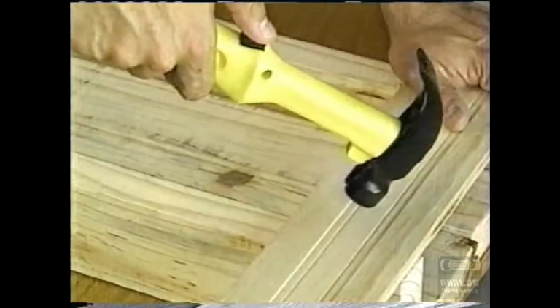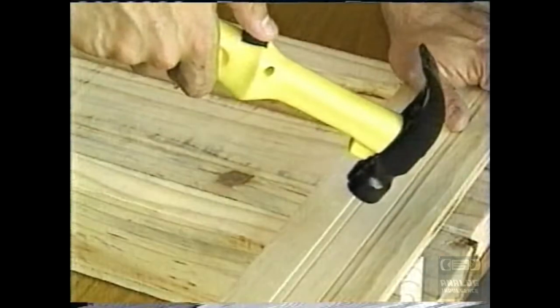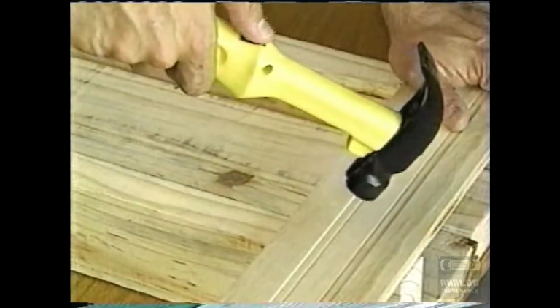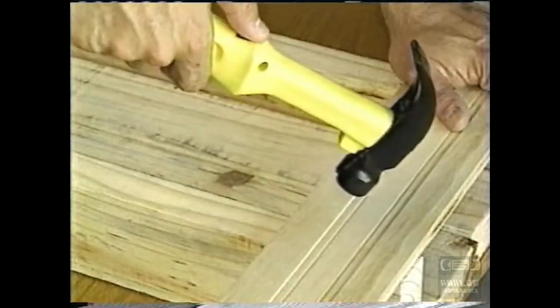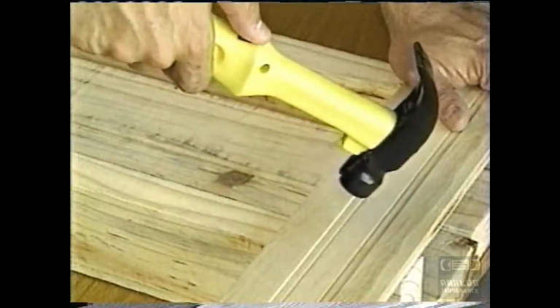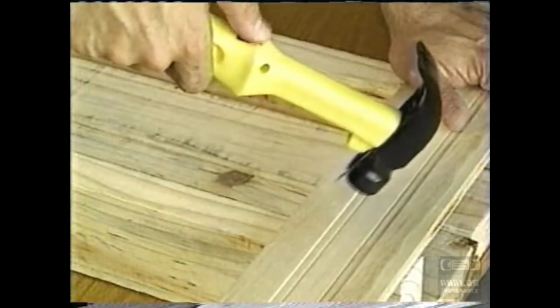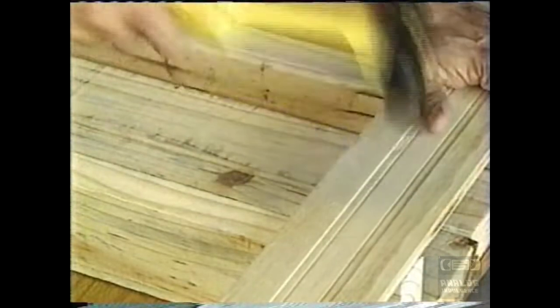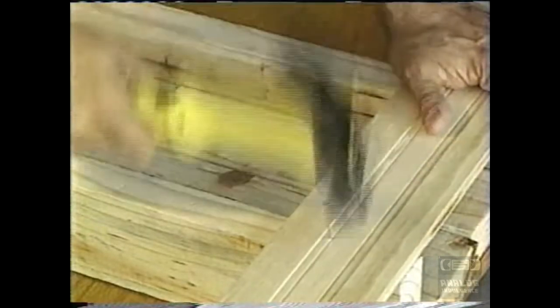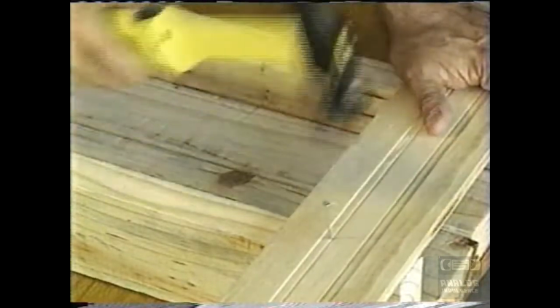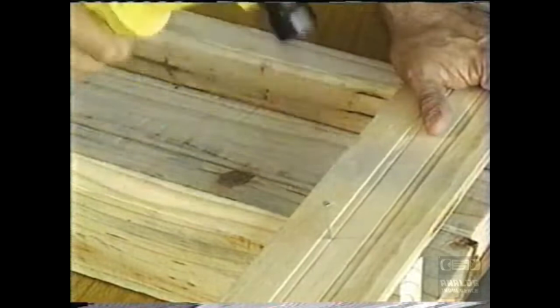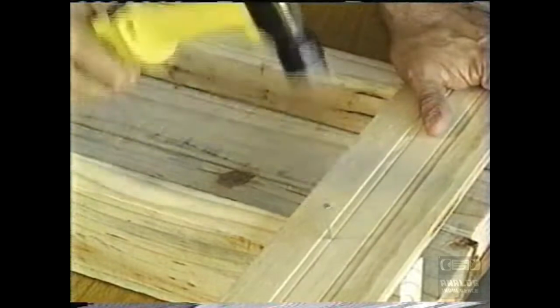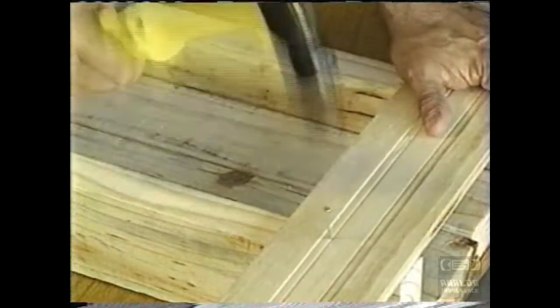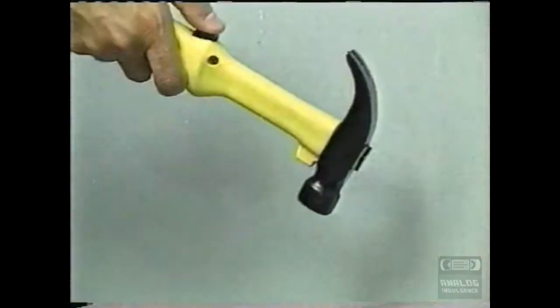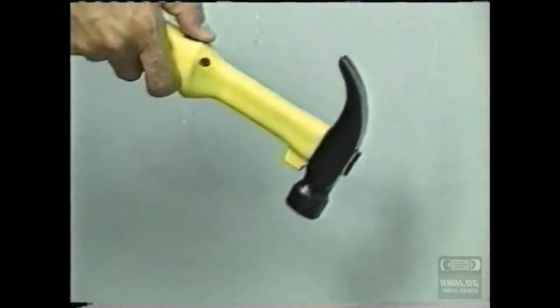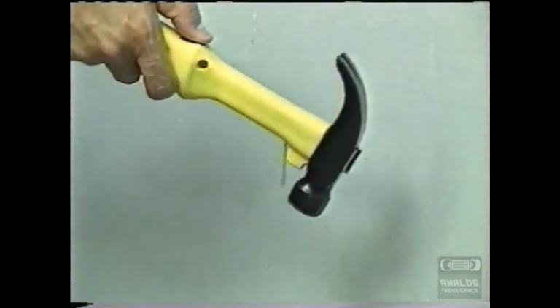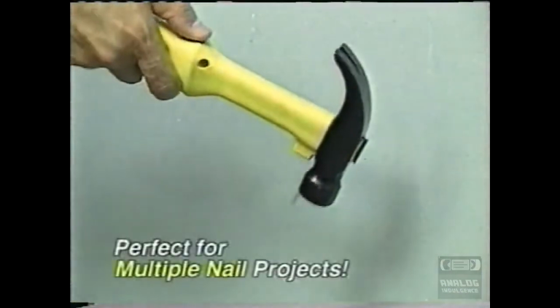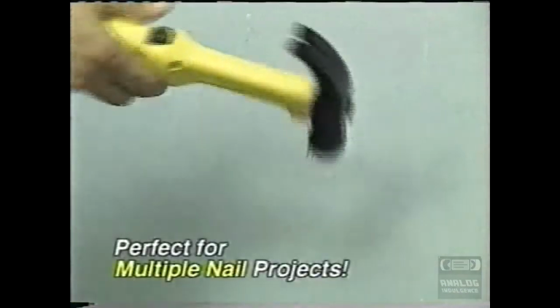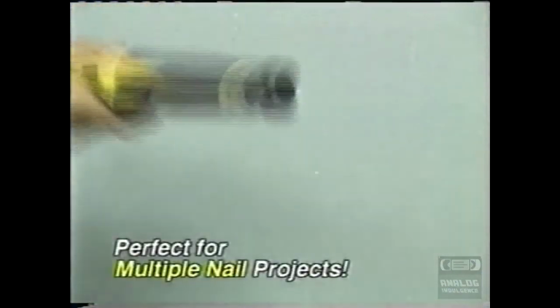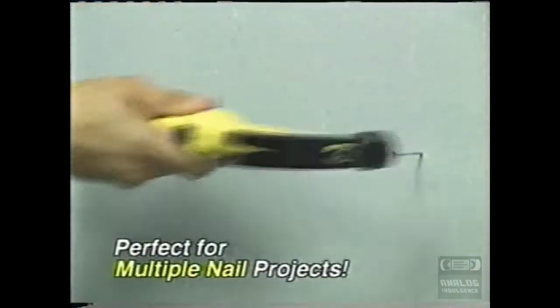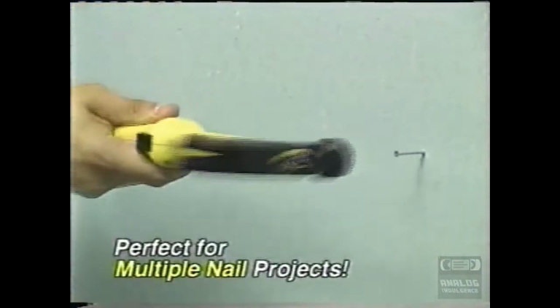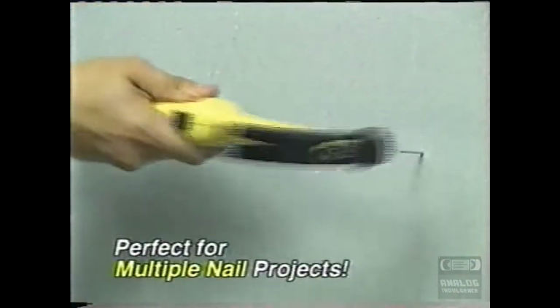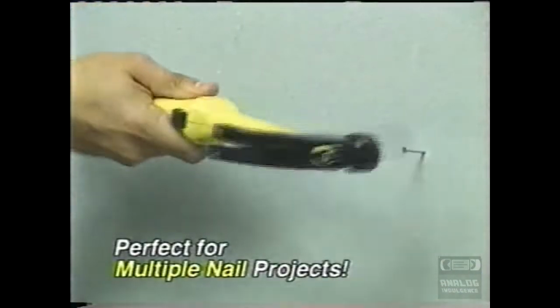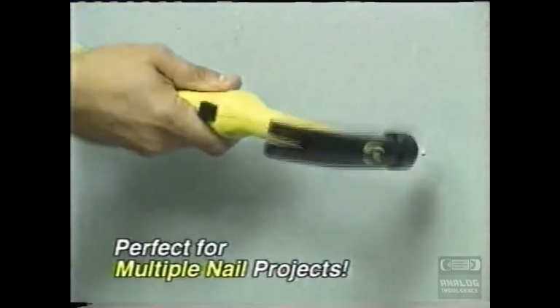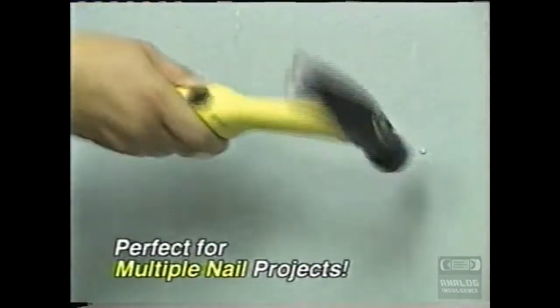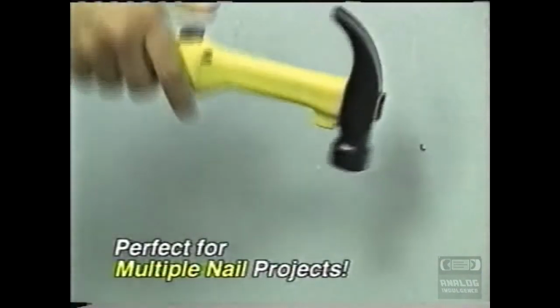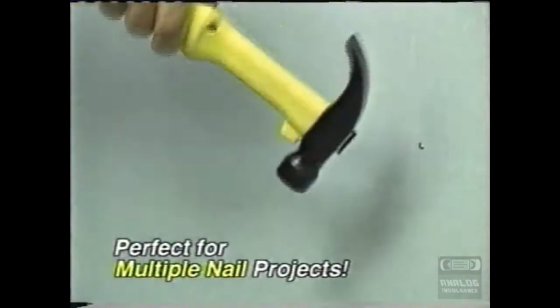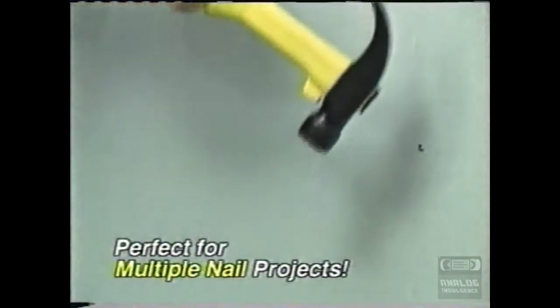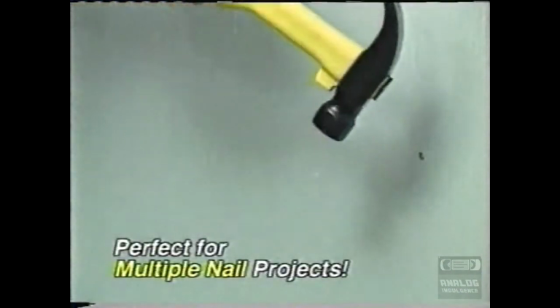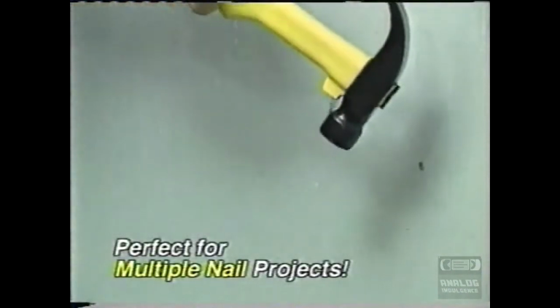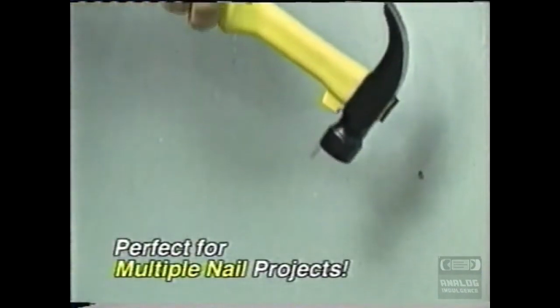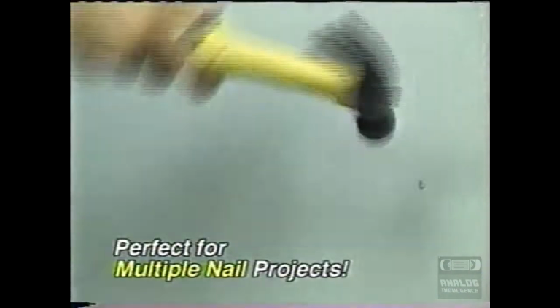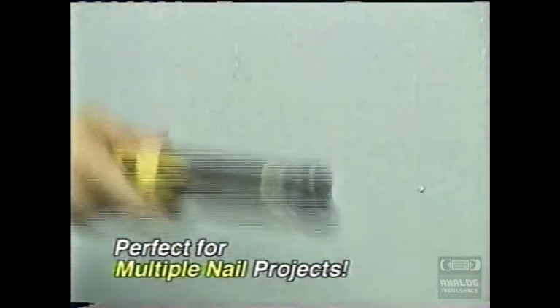Watch again — the Auto Hammer does all the work for you! It's perfect for projects that require lots of nails, saving you heaps of time!